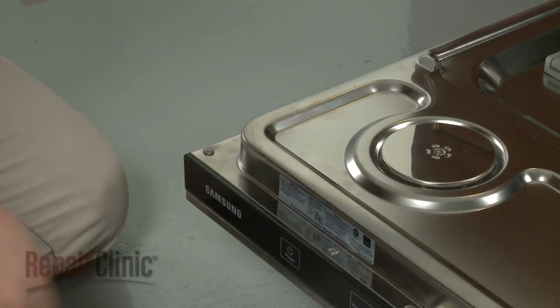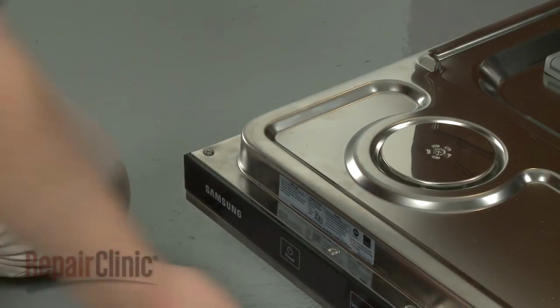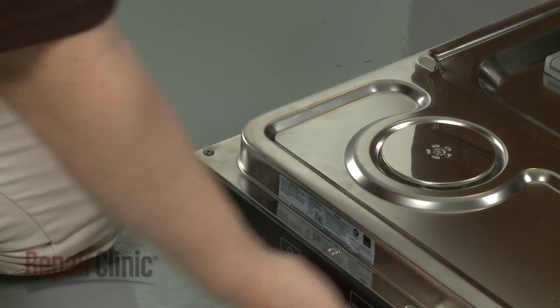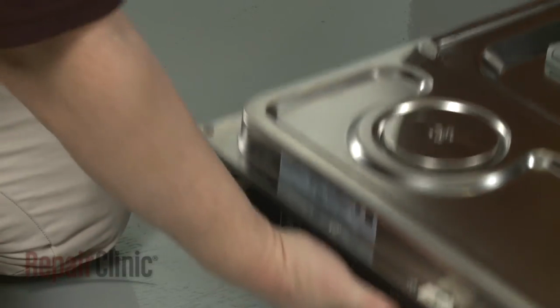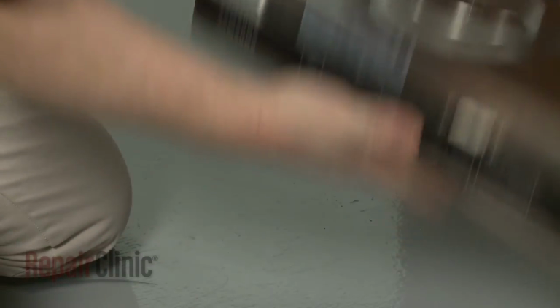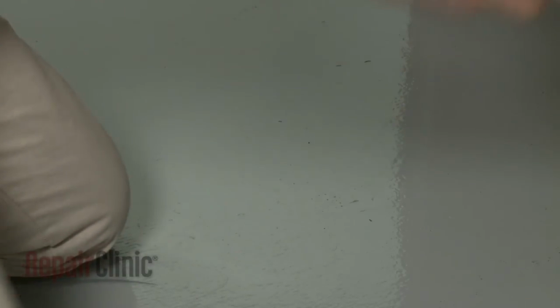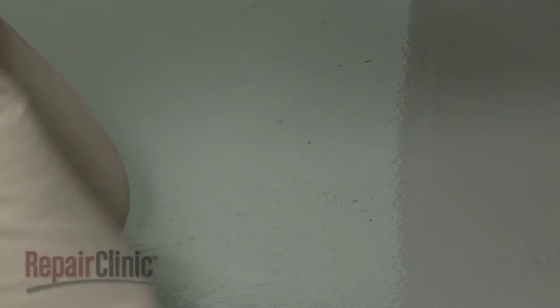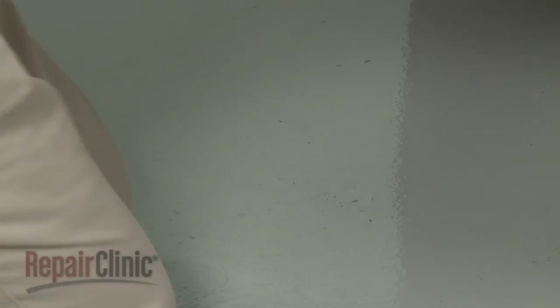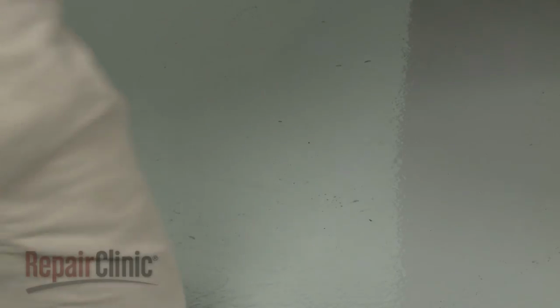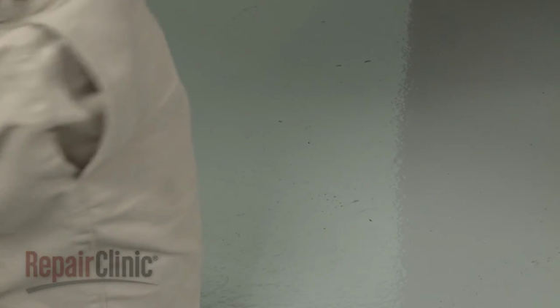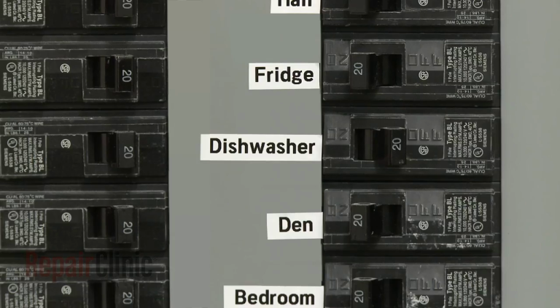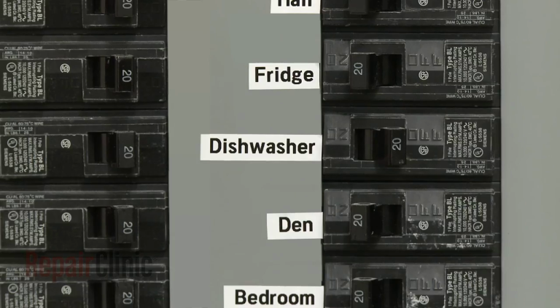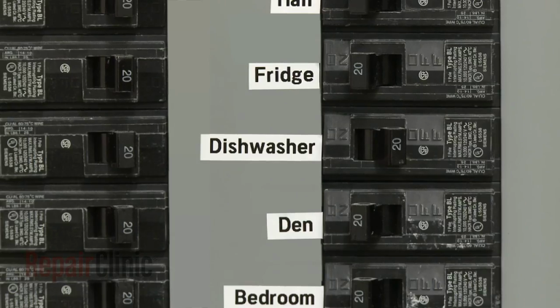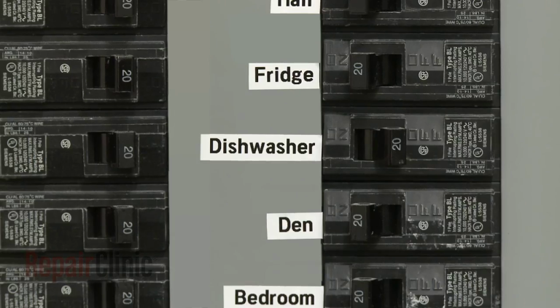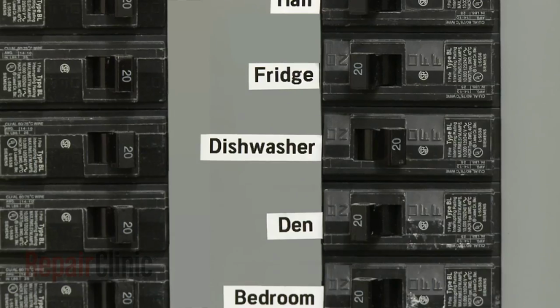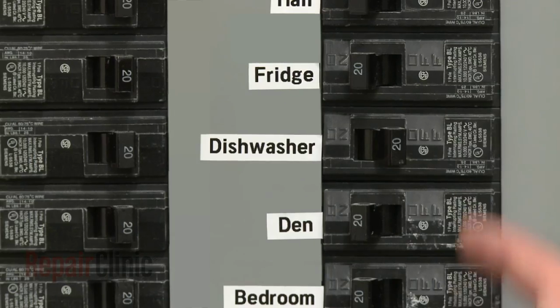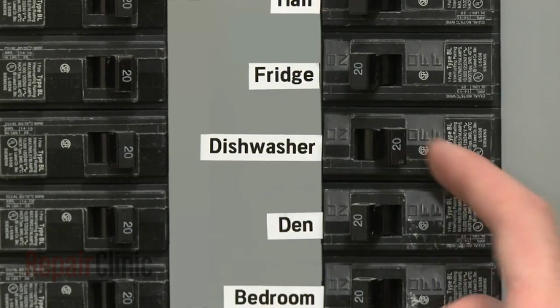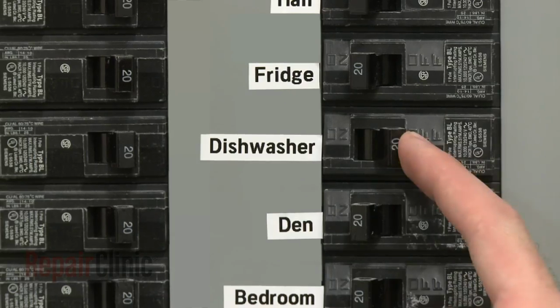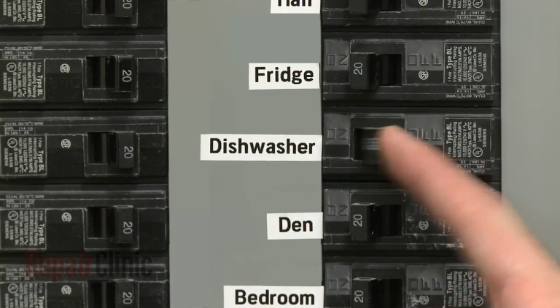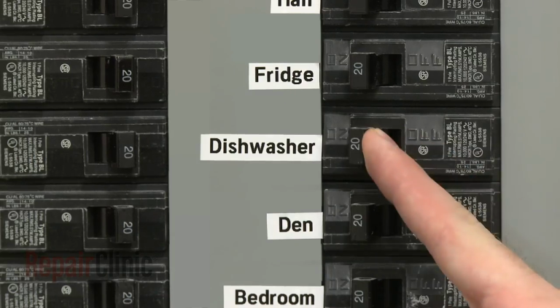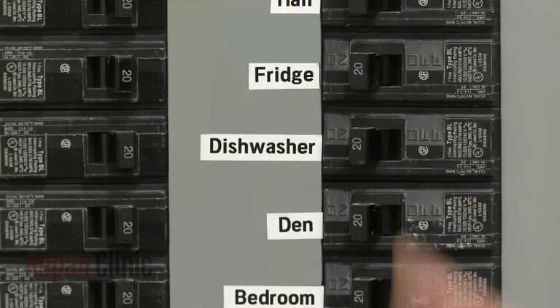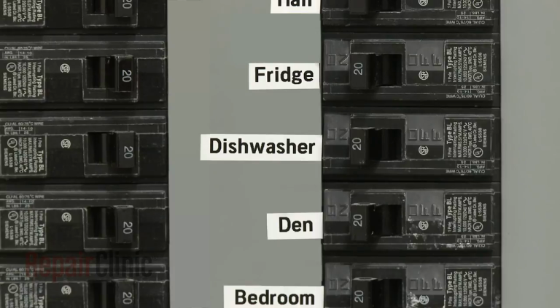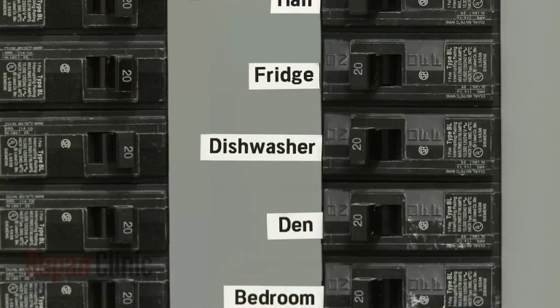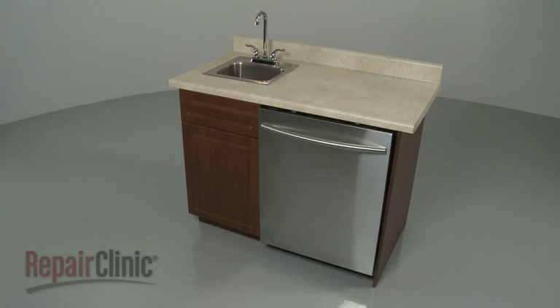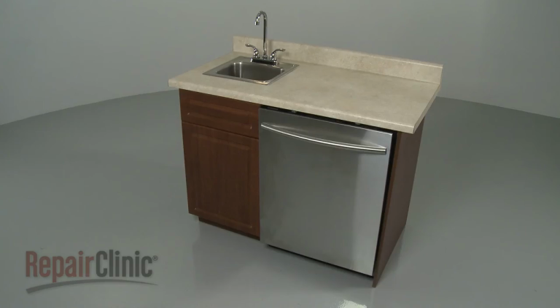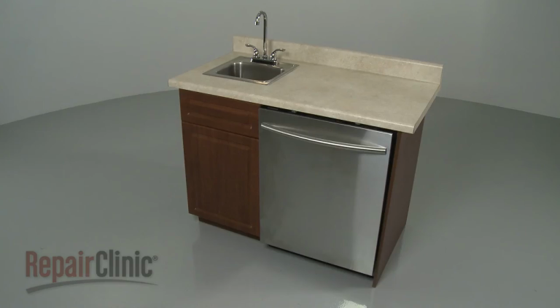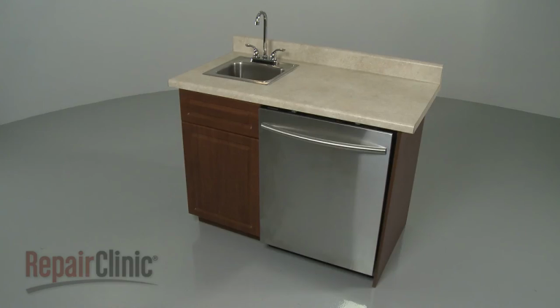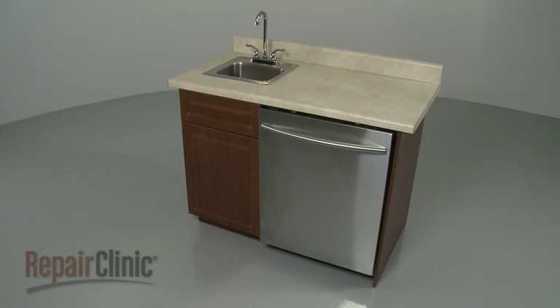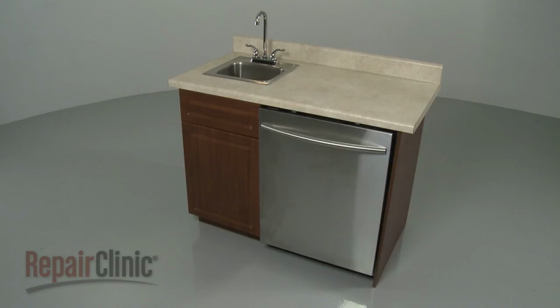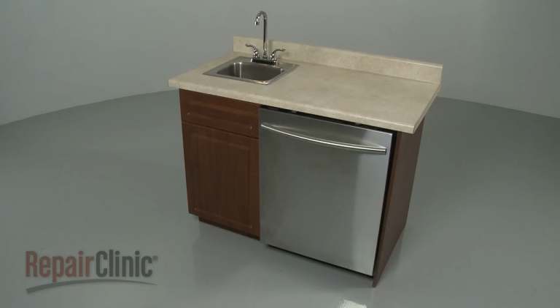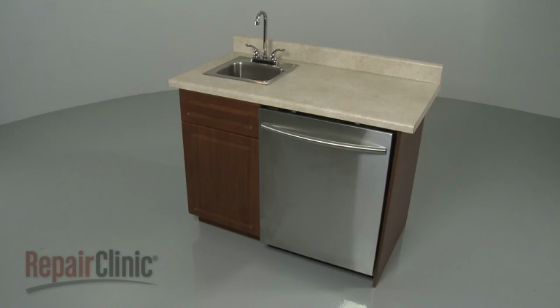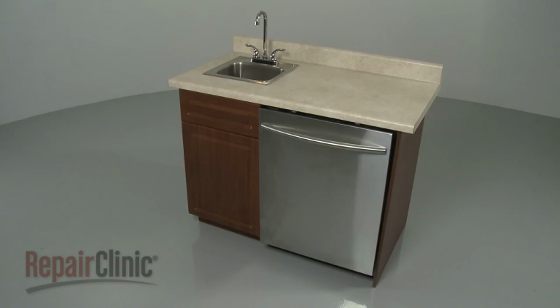With the repair completed, turn the power supply back on, and your dishwasher should be ready for use.